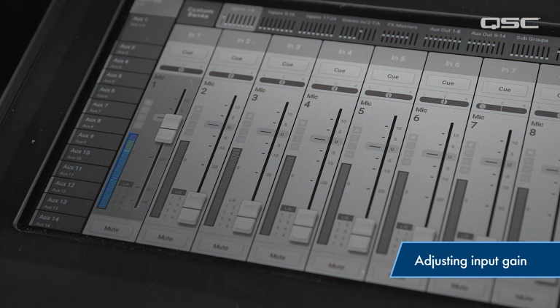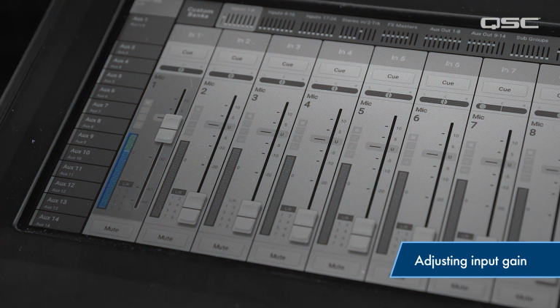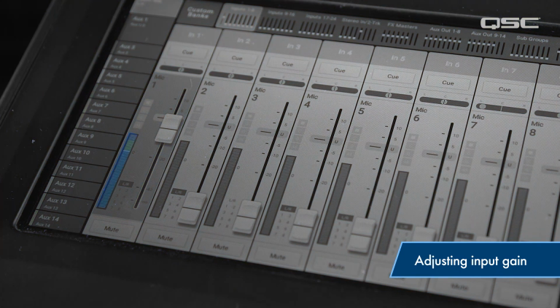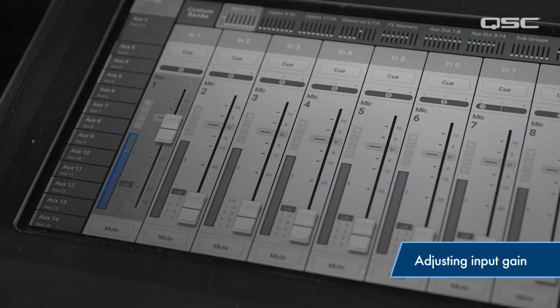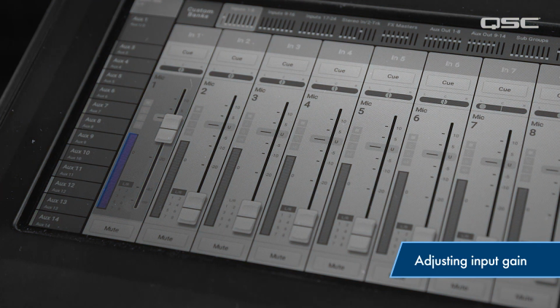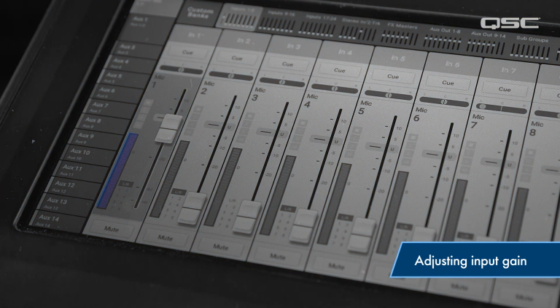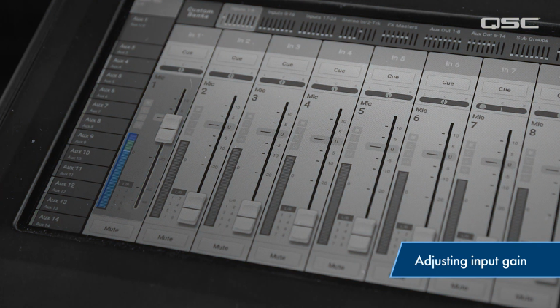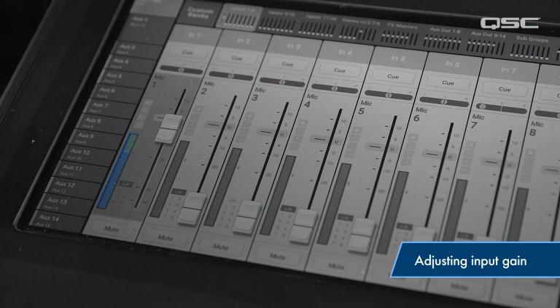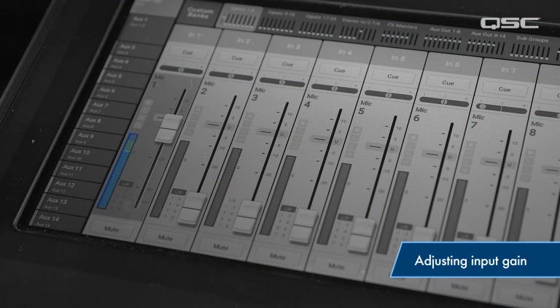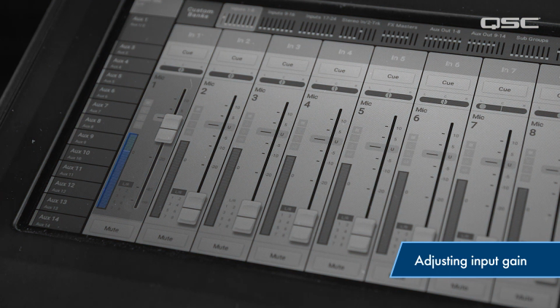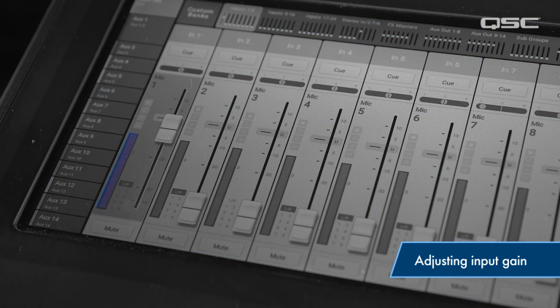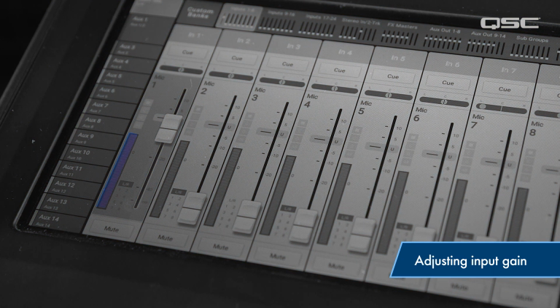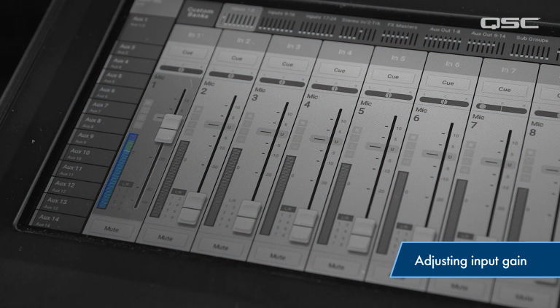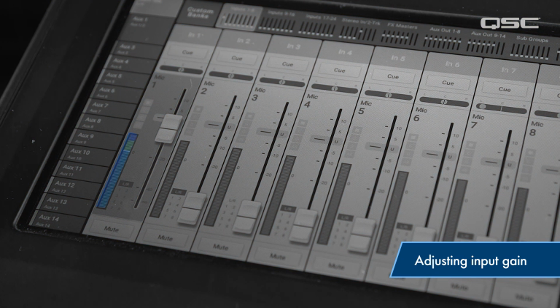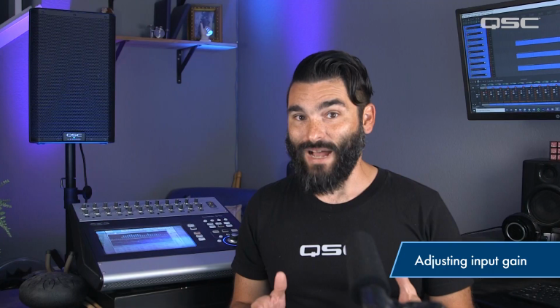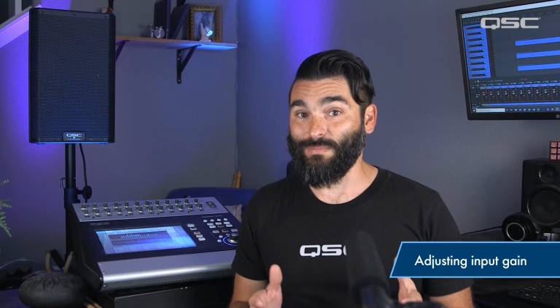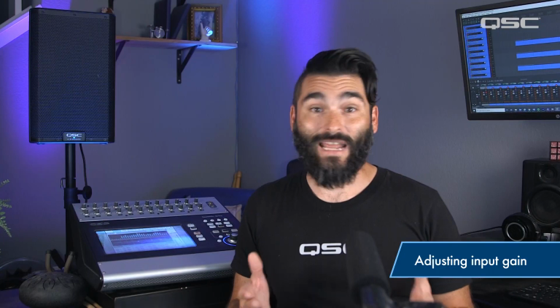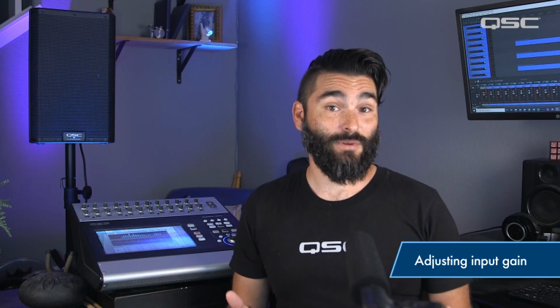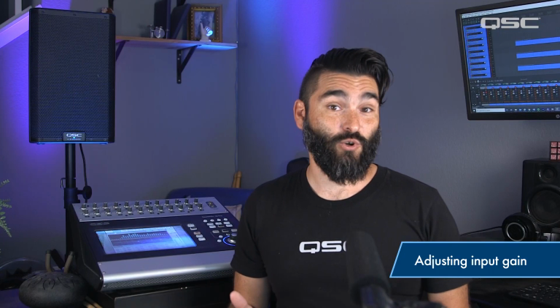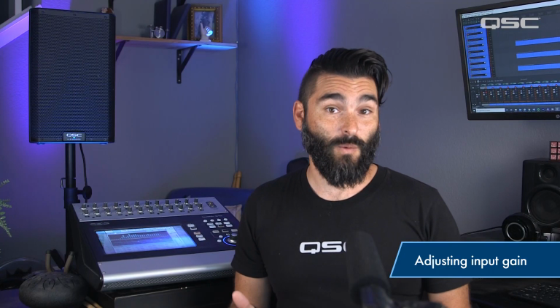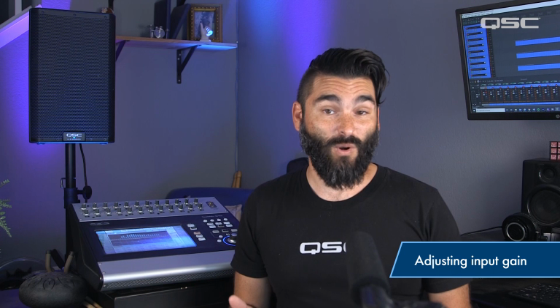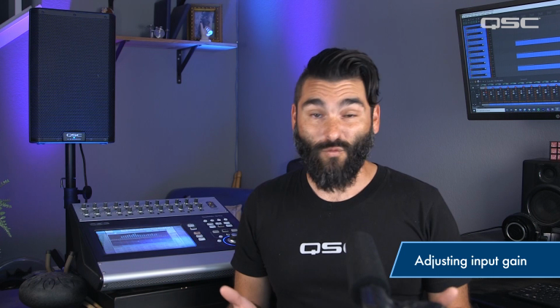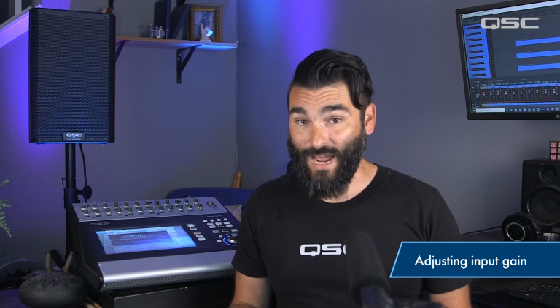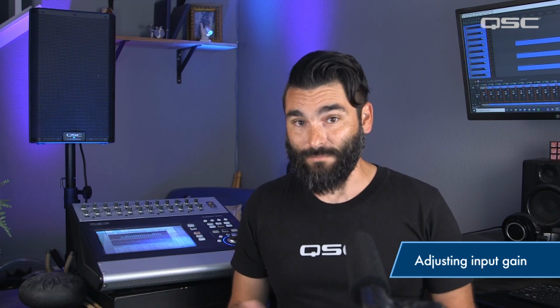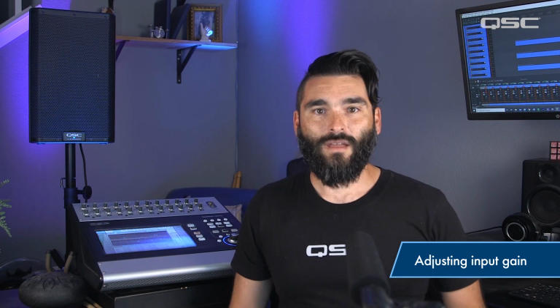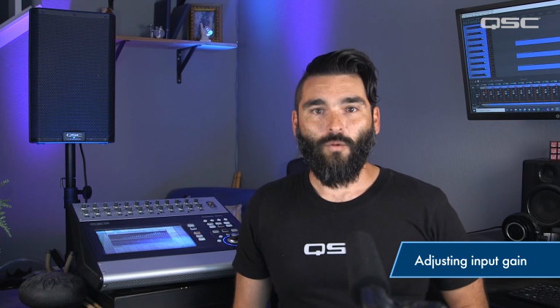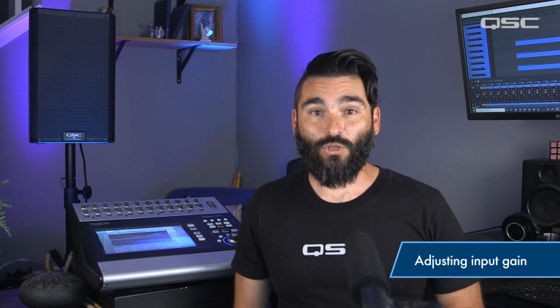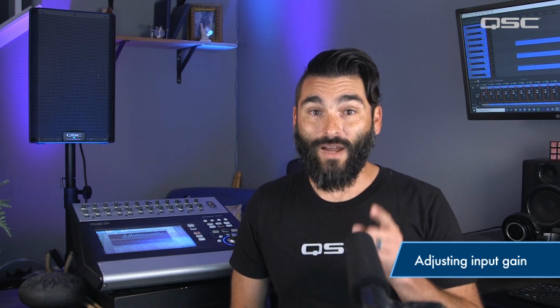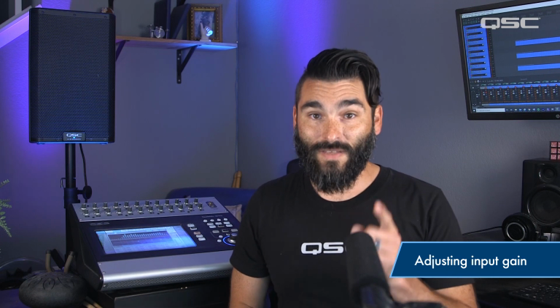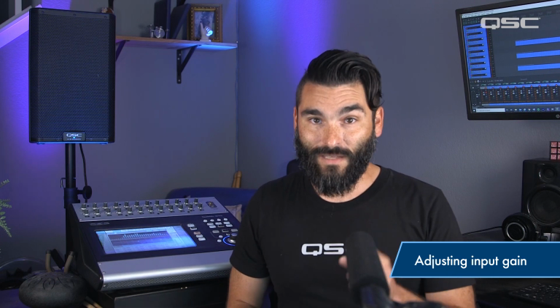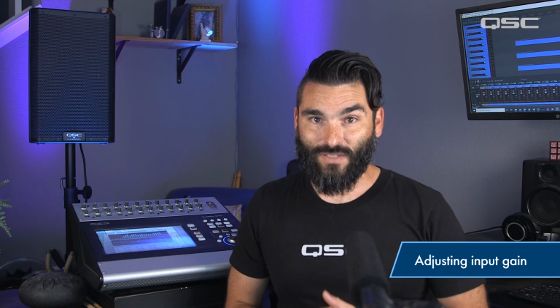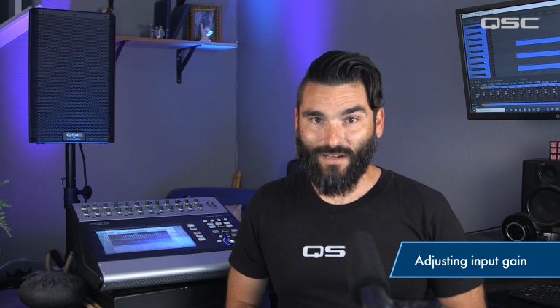The red means clipping, which could cause distortion and possibly damage your equipment over time. Once you've got these levels set, don't touch them.